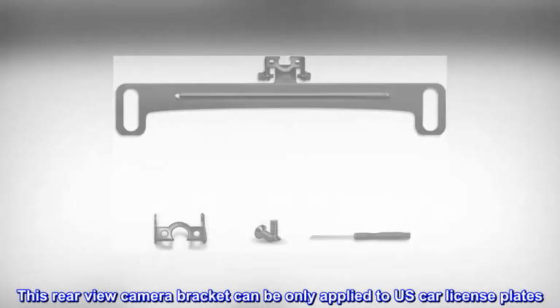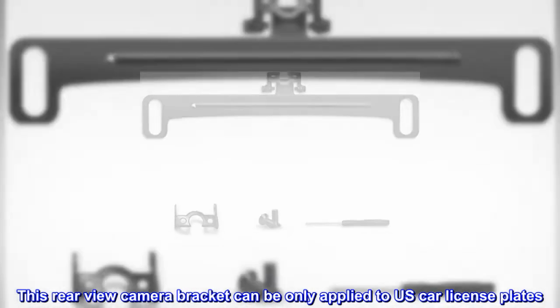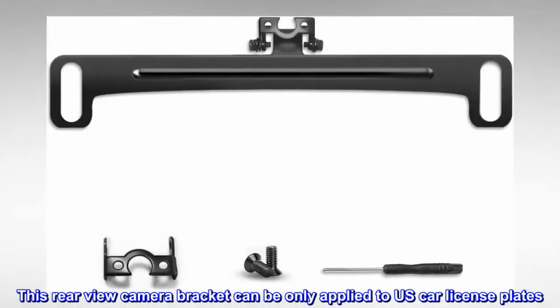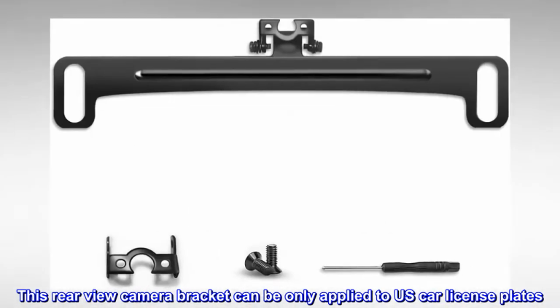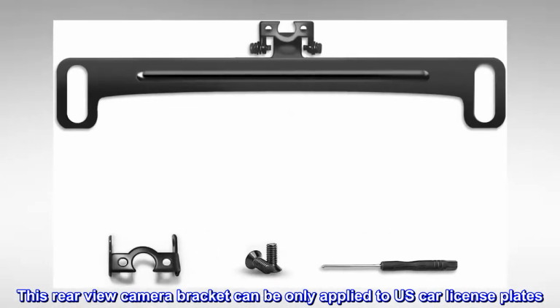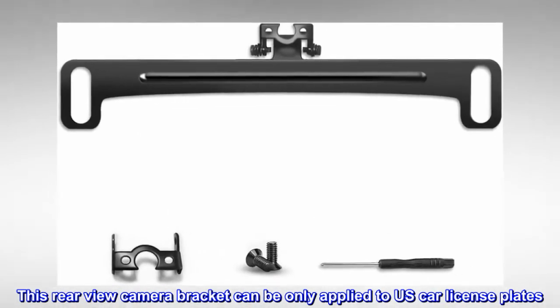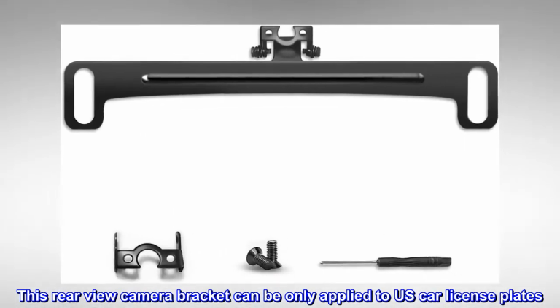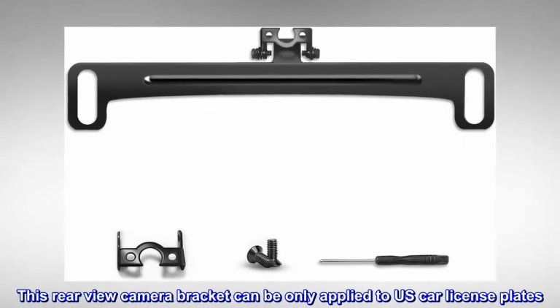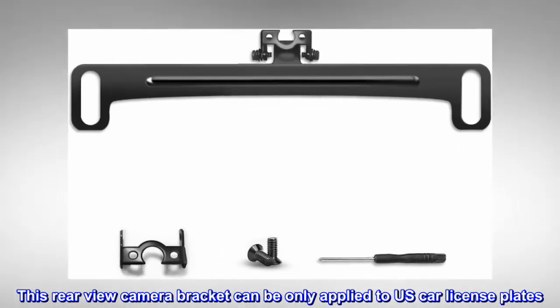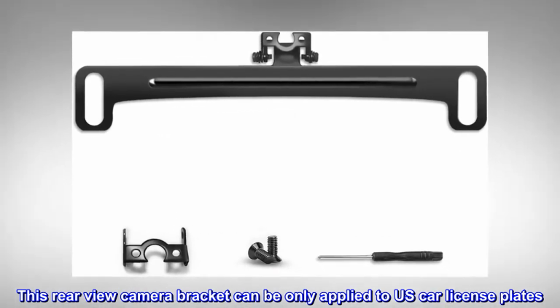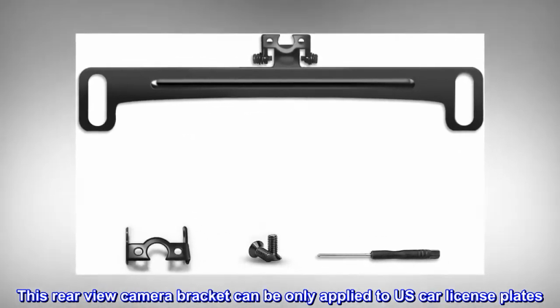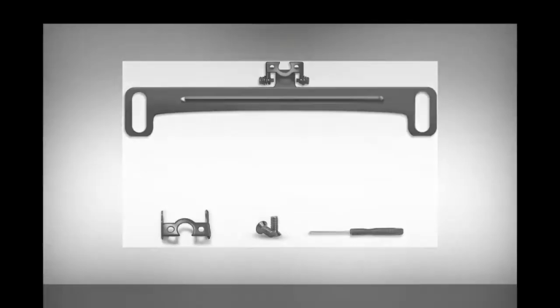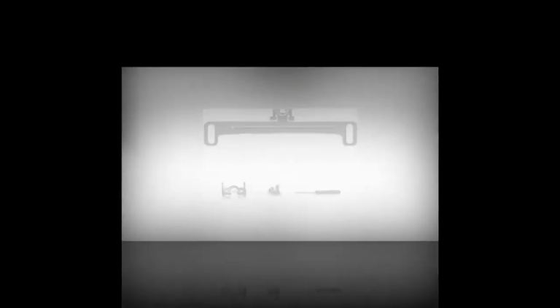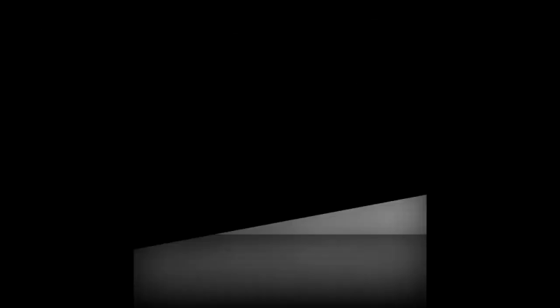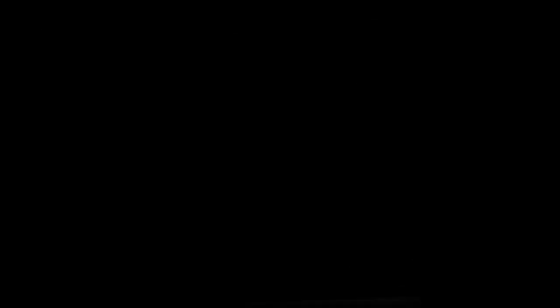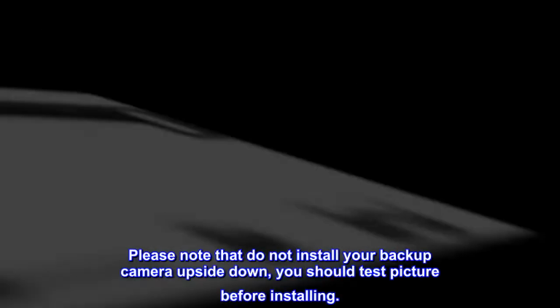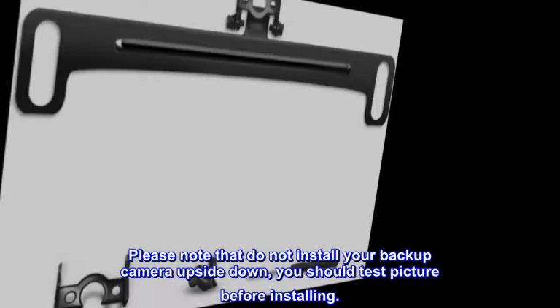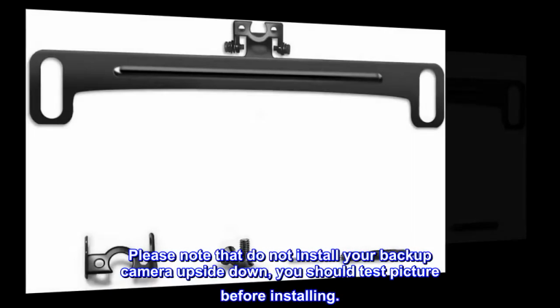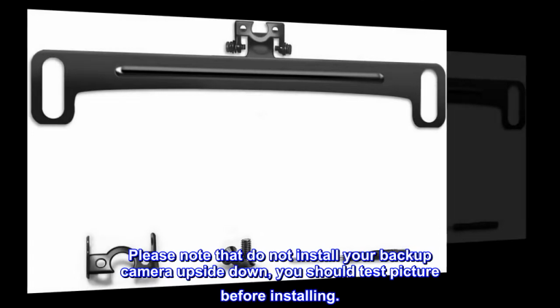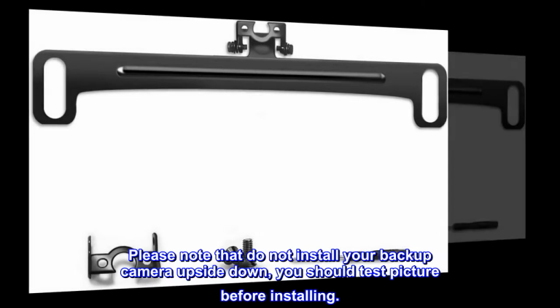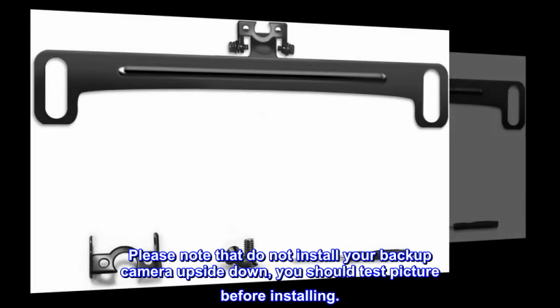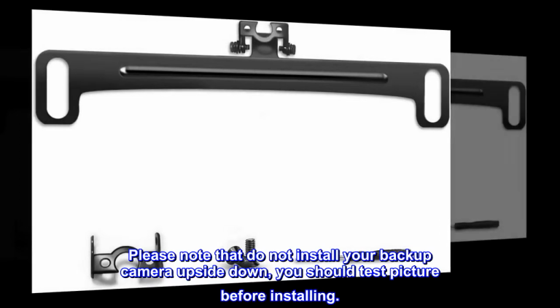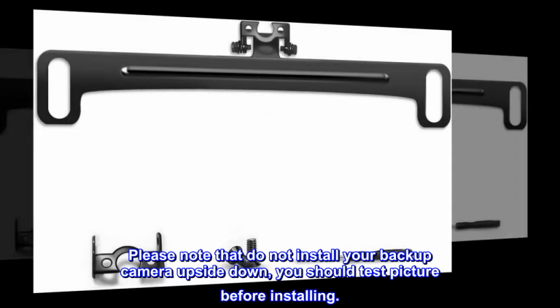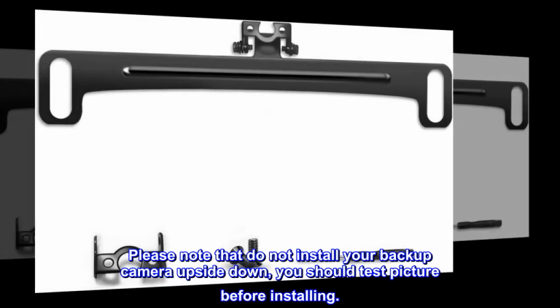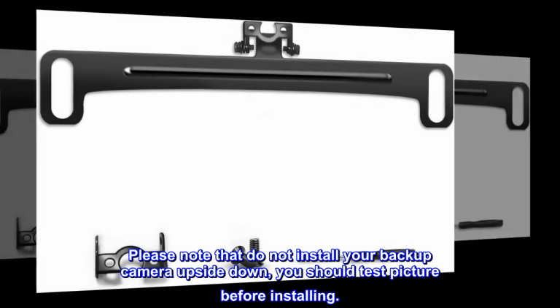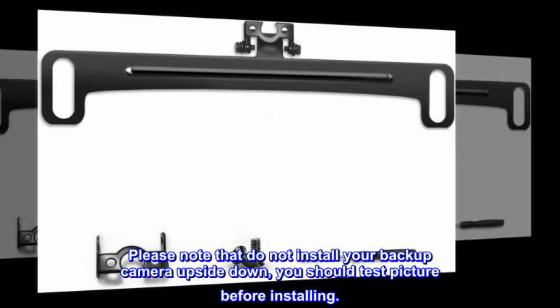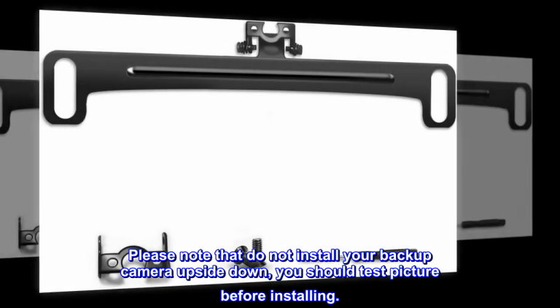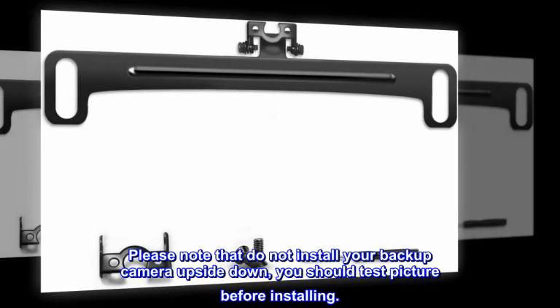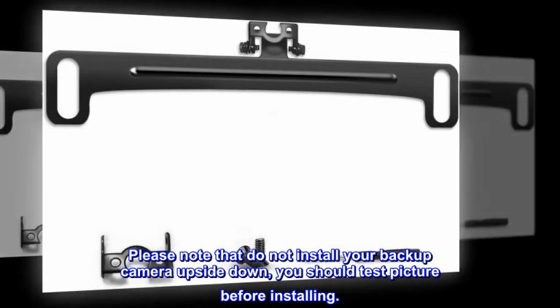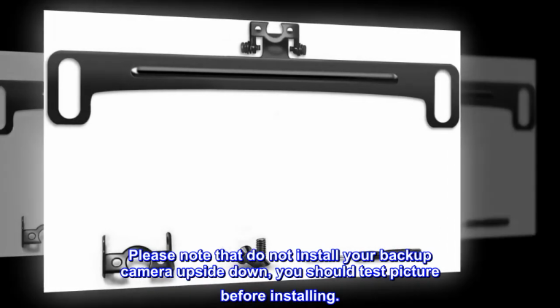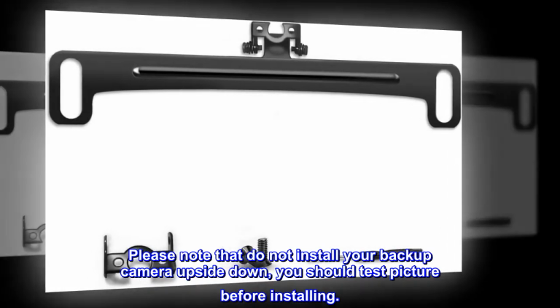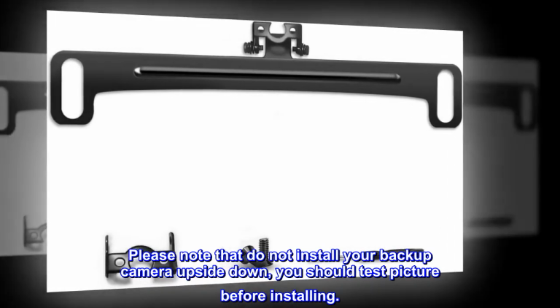This rear view camera bracket can only be applied to US car license plates. Please note: do not install your backup camera upside down — you should test the picture before installing.